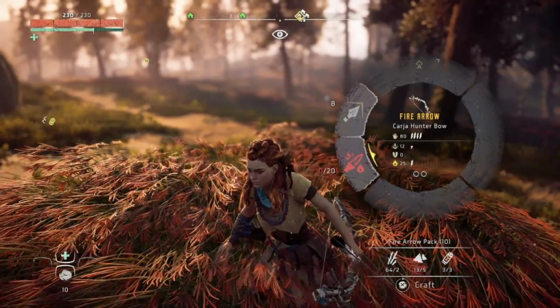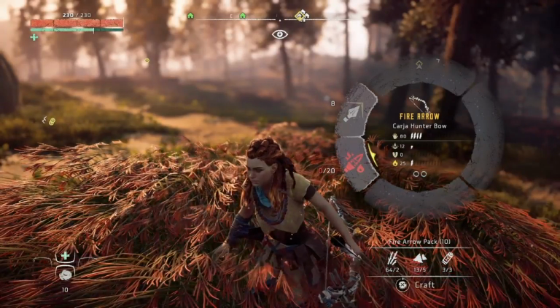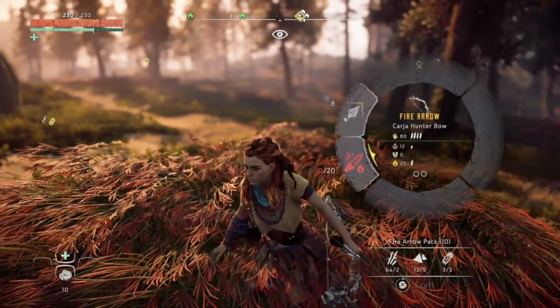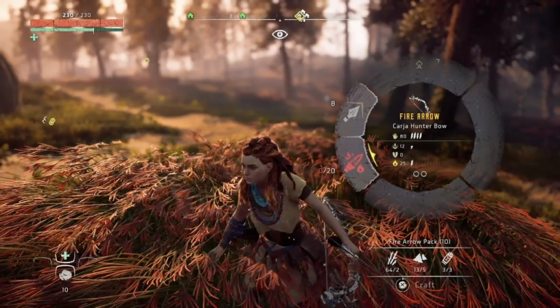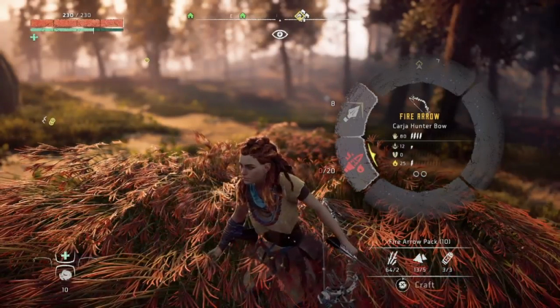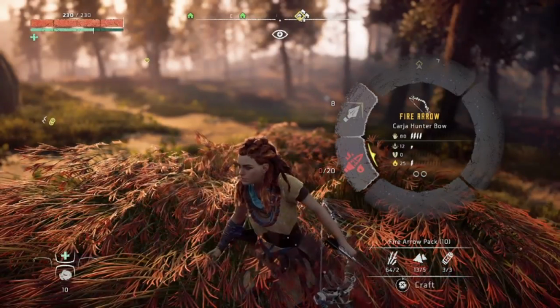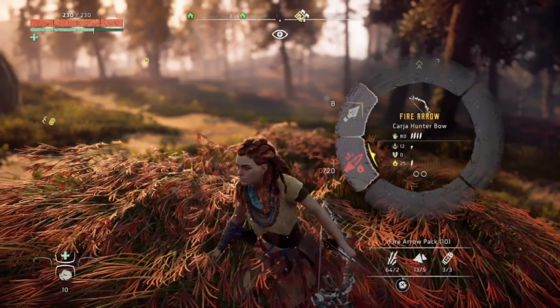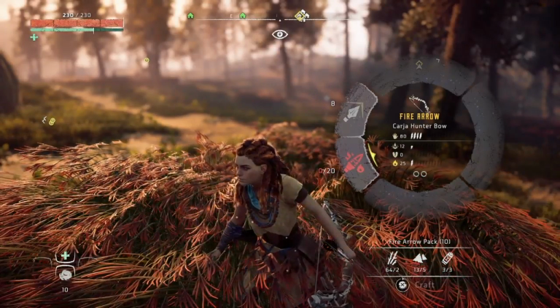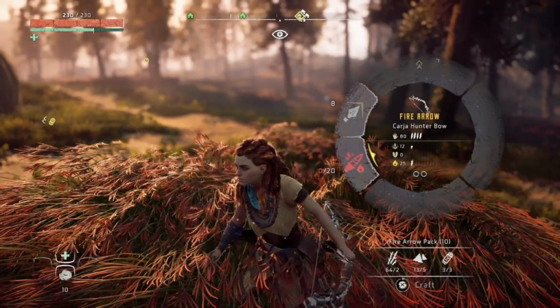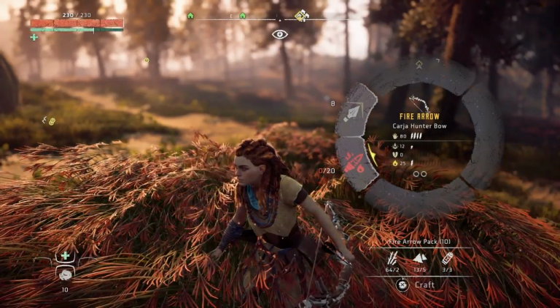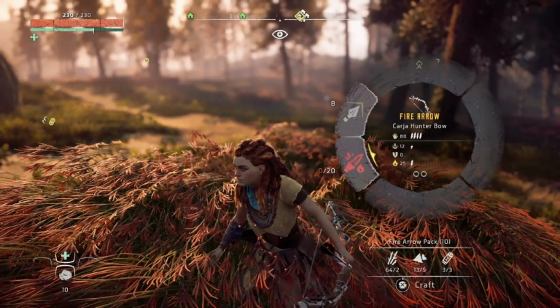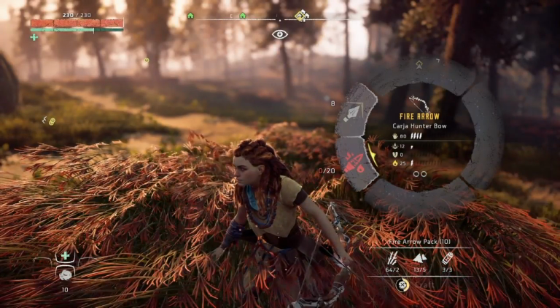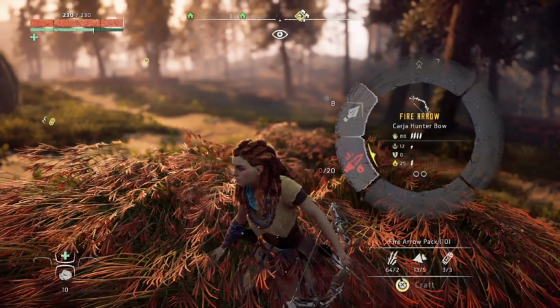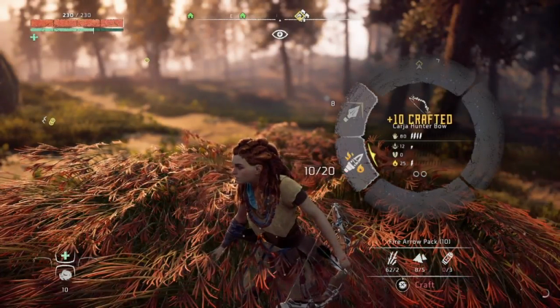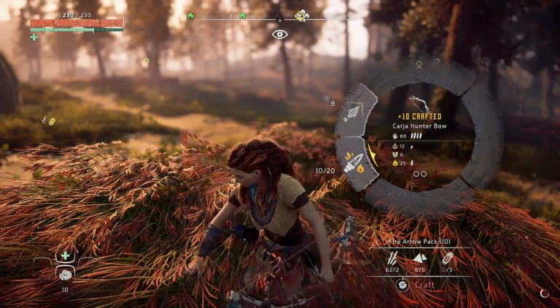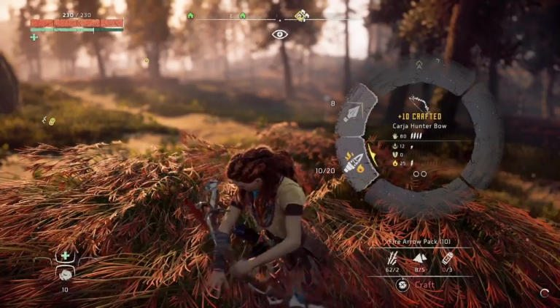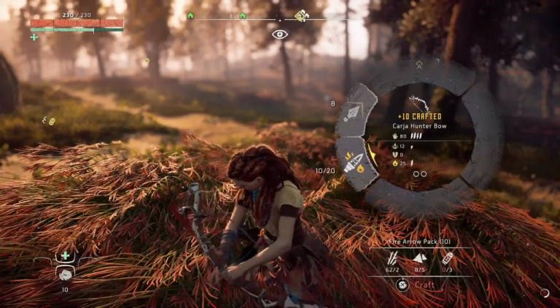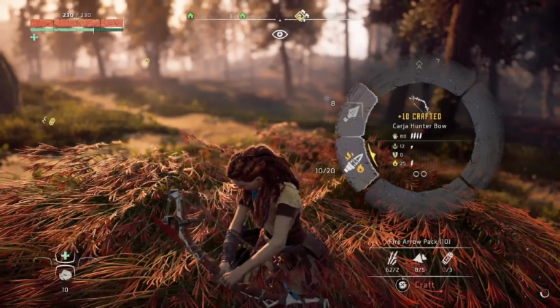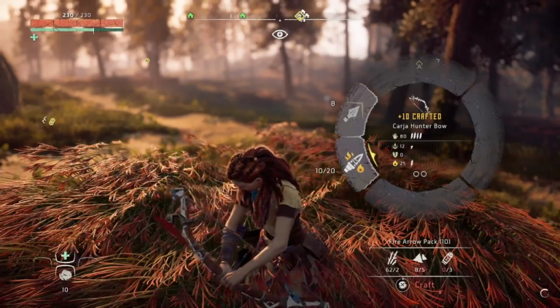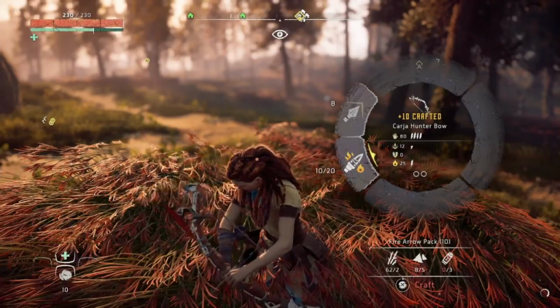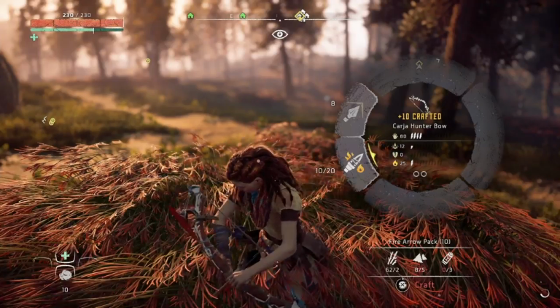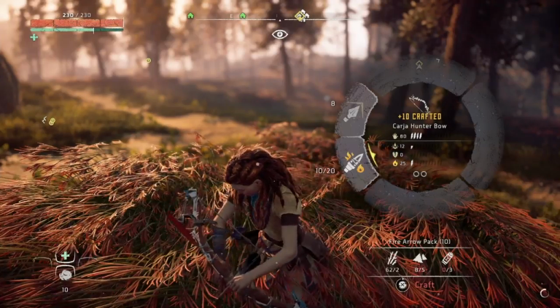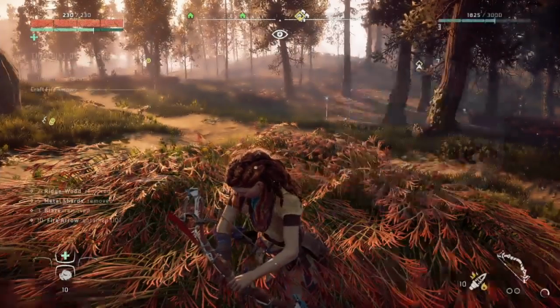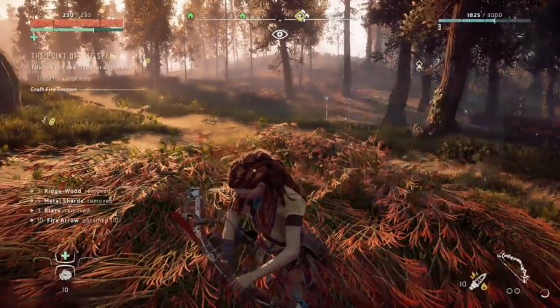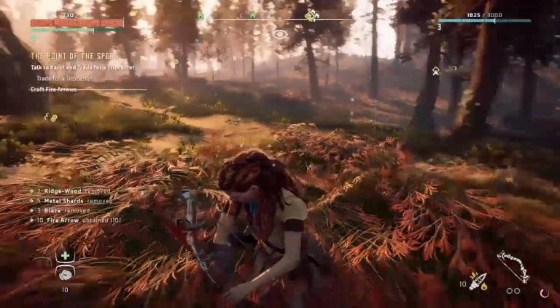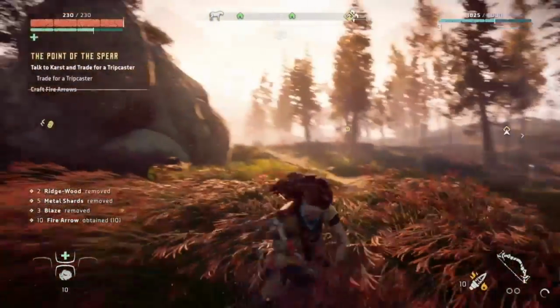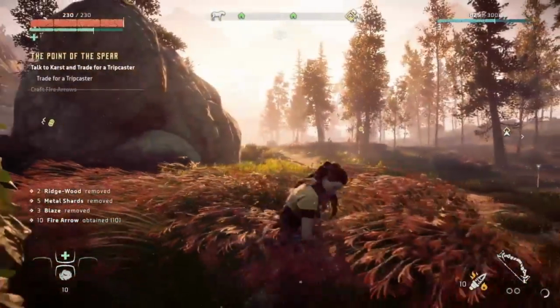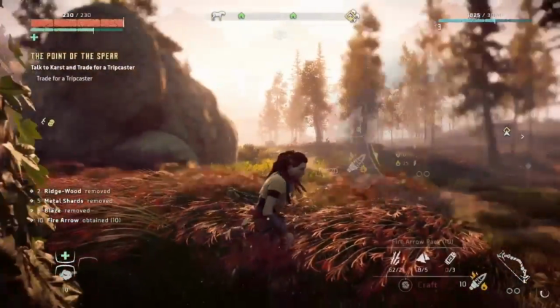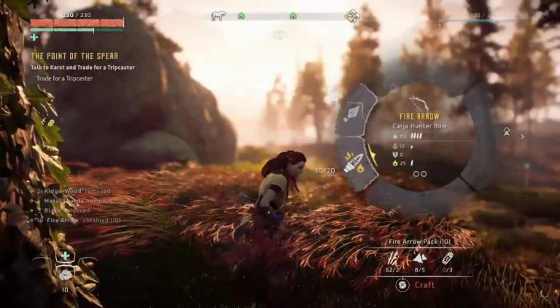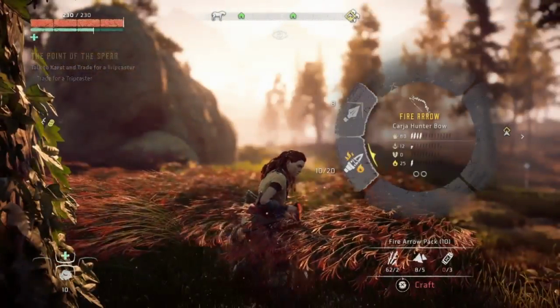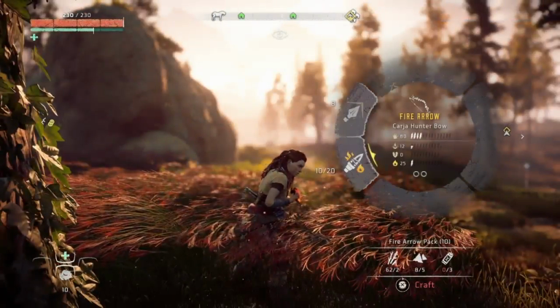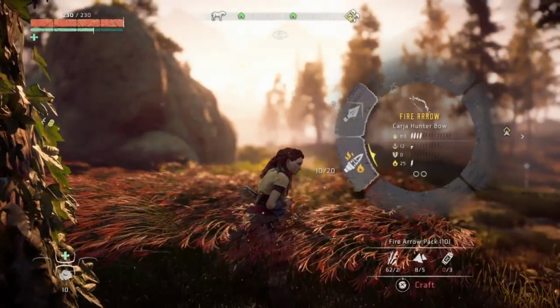You can just select them in the little wheel here, hold down X — bam. Now we got fire arrows.